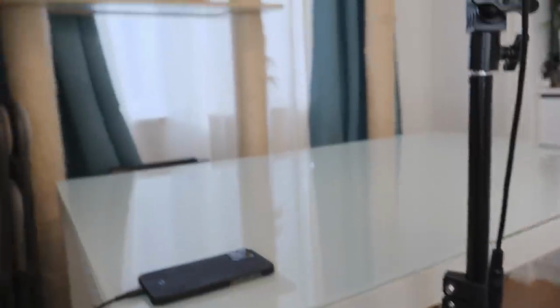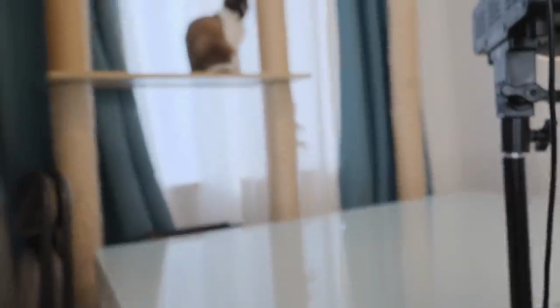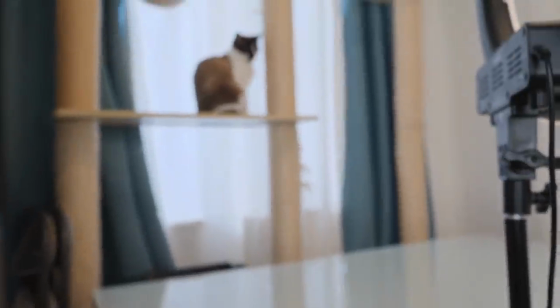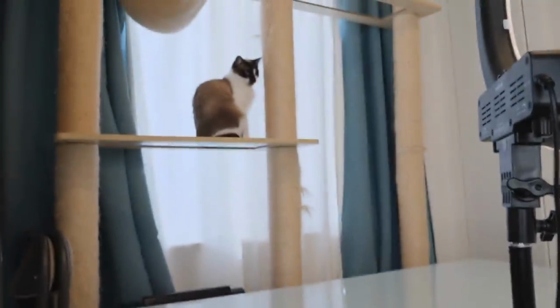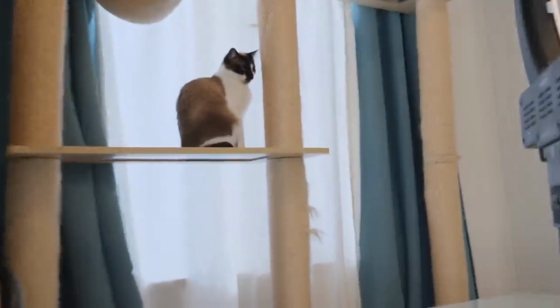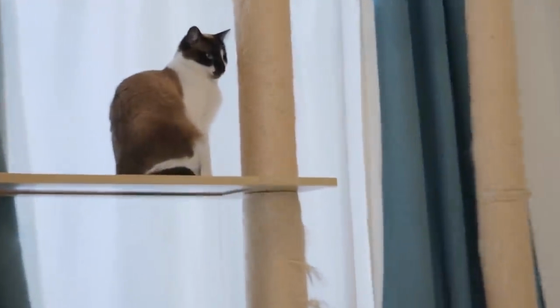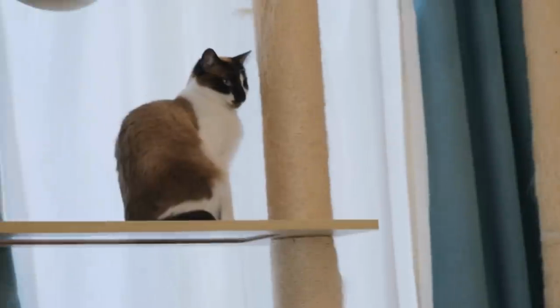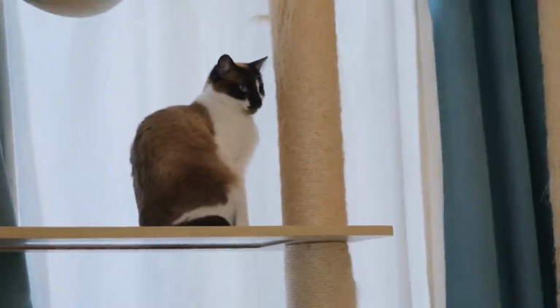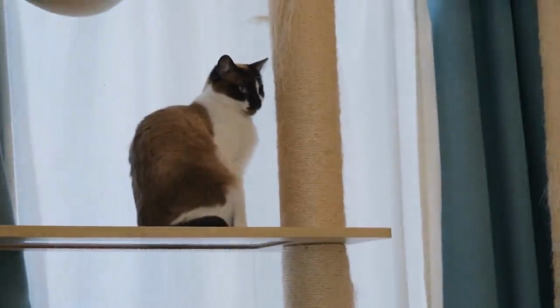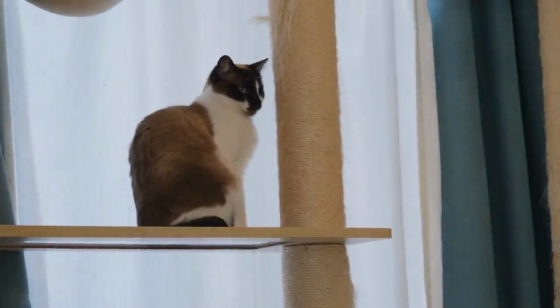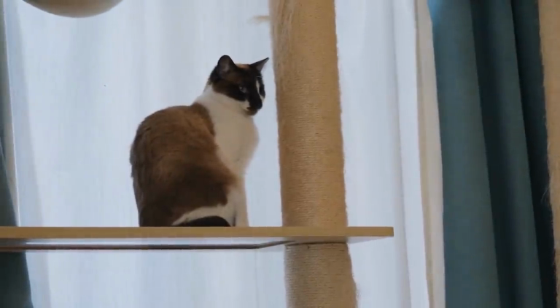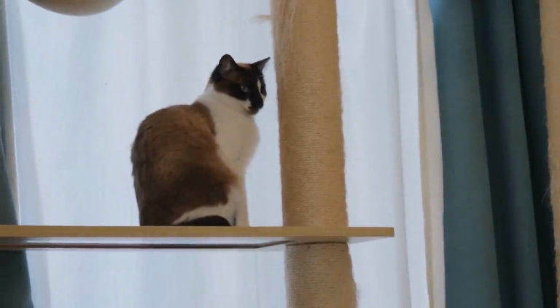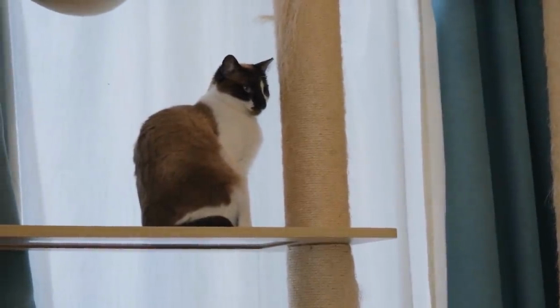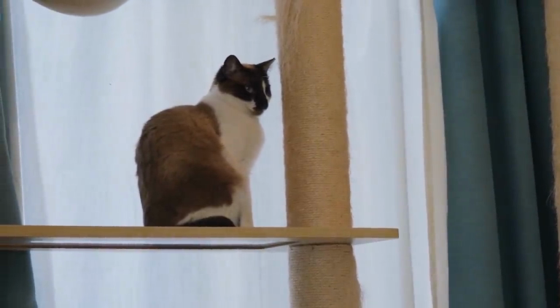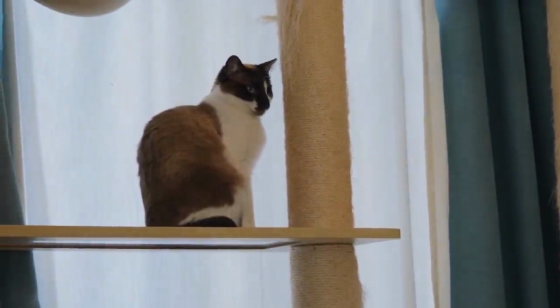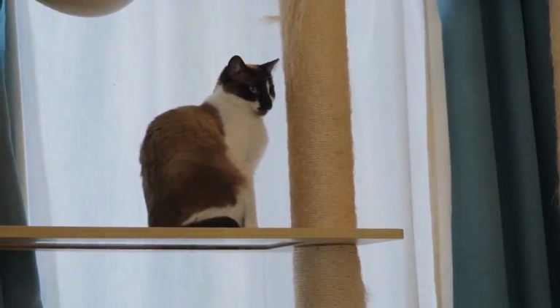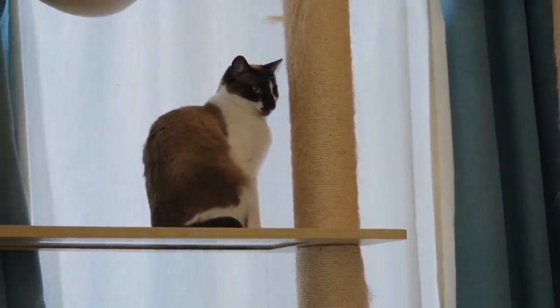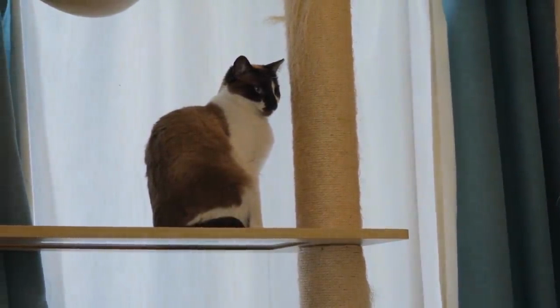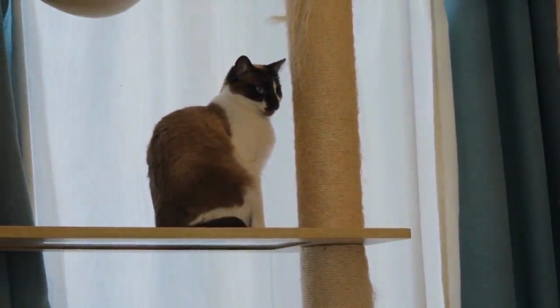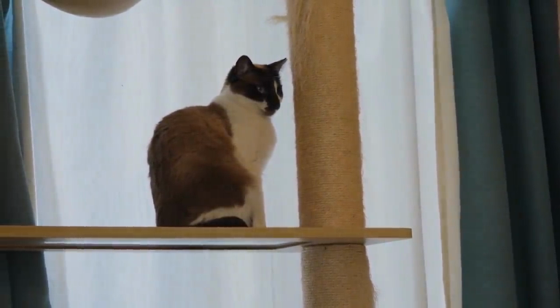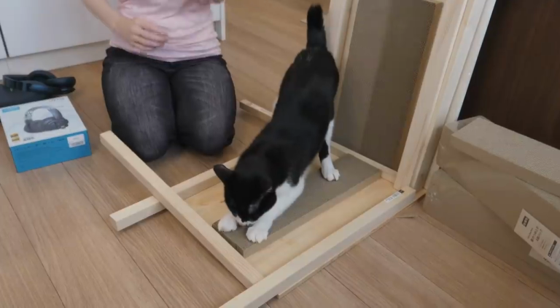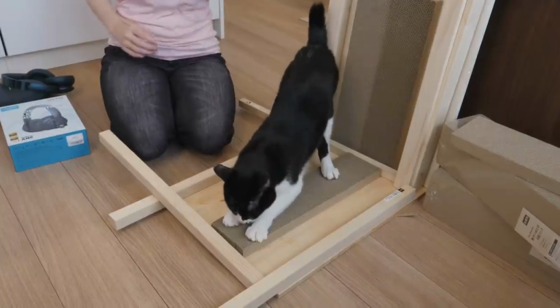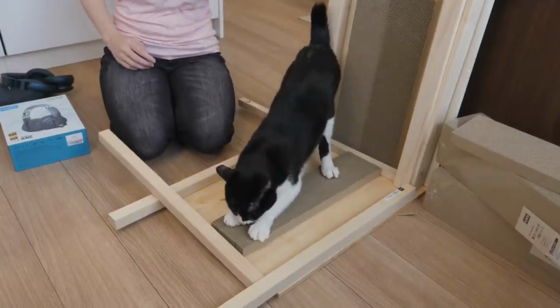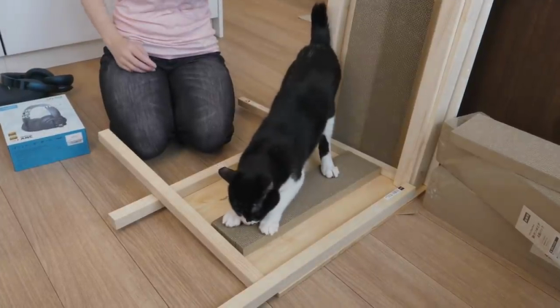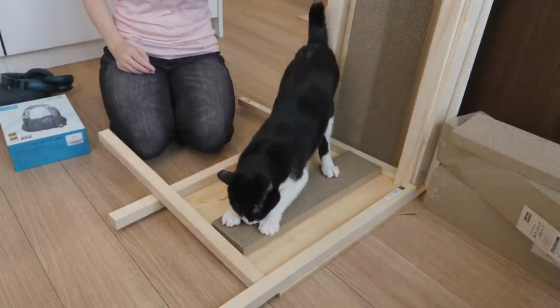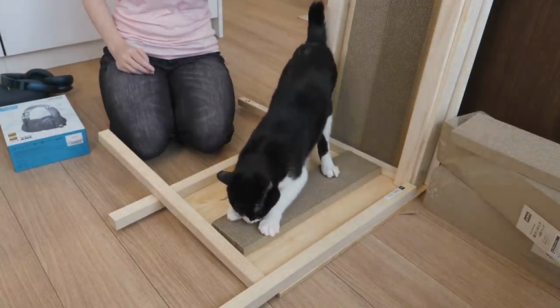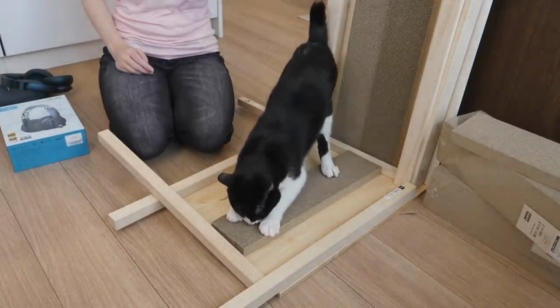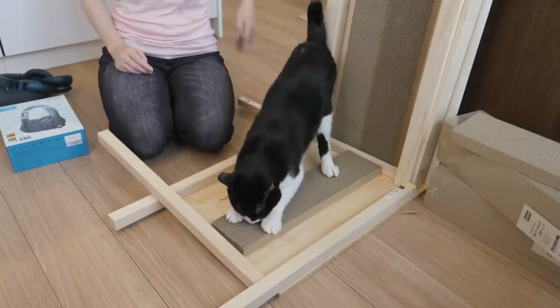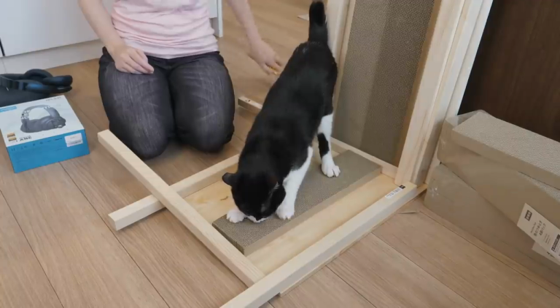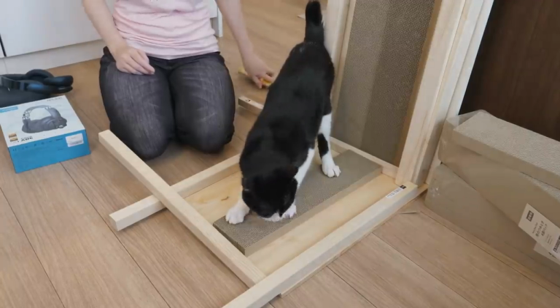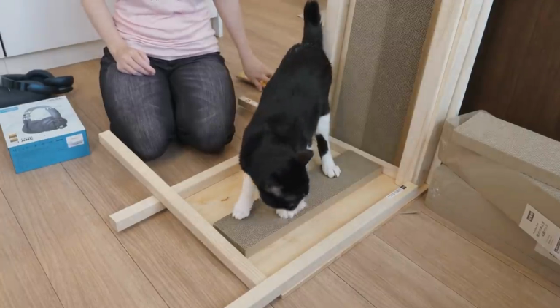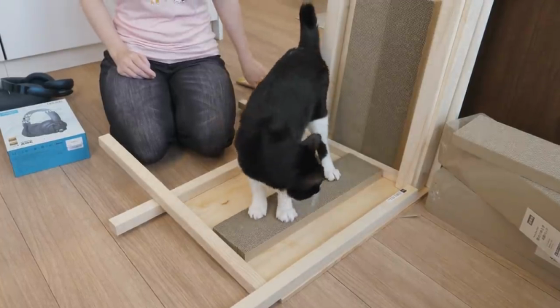Whoa, Peach is awake. Hi baby. She's checking what you're doing. You haven't built it yet.